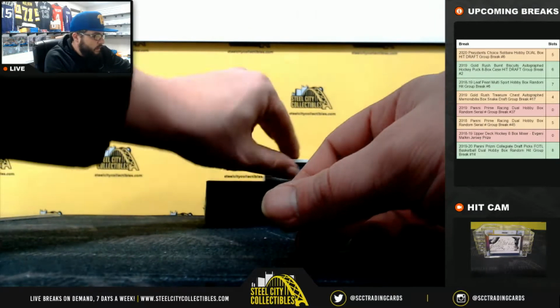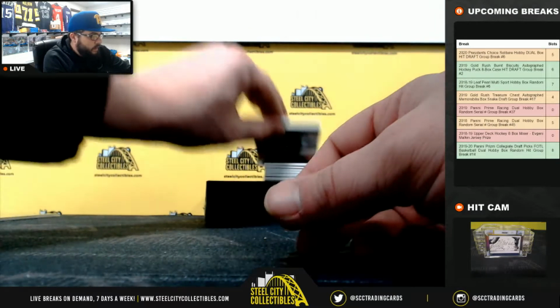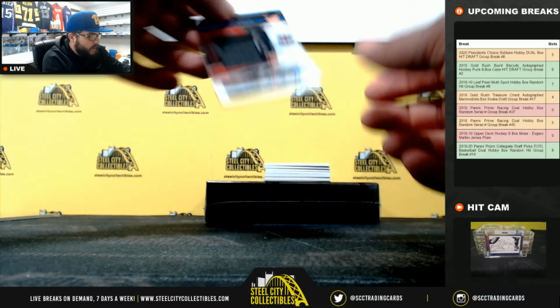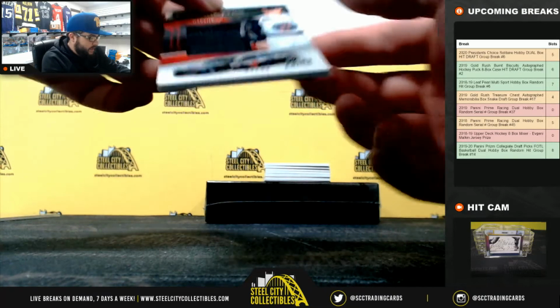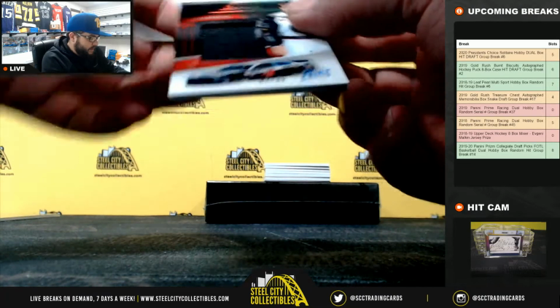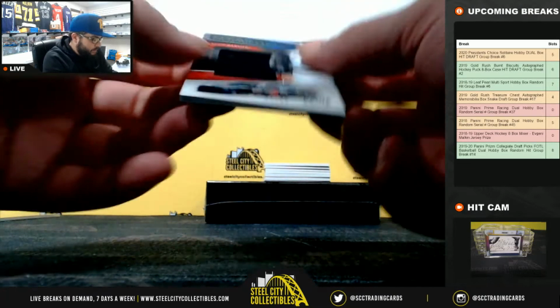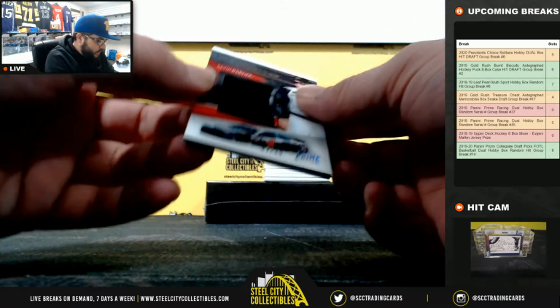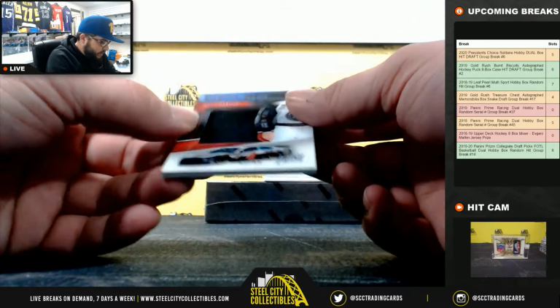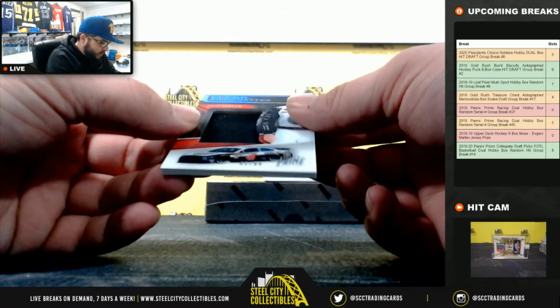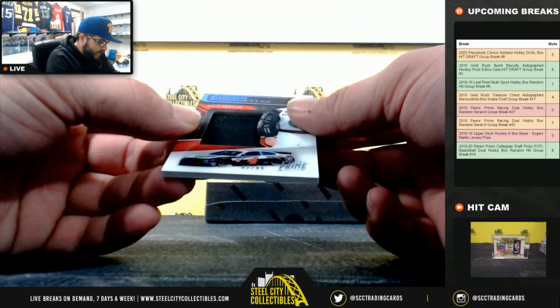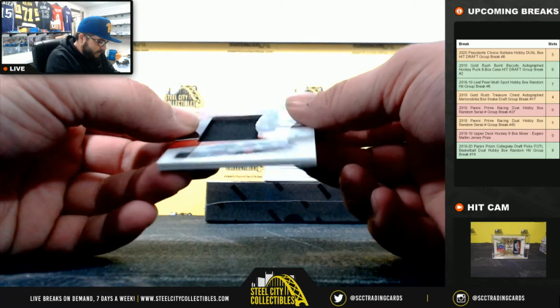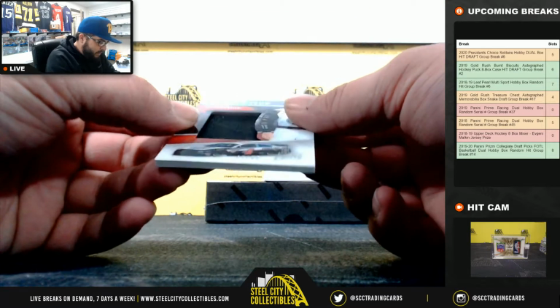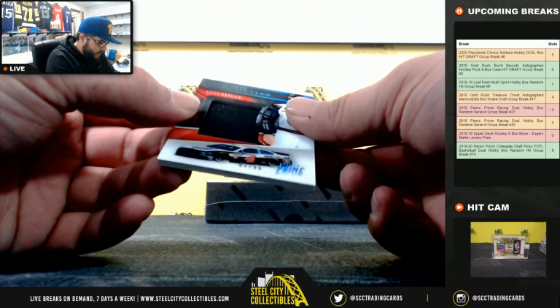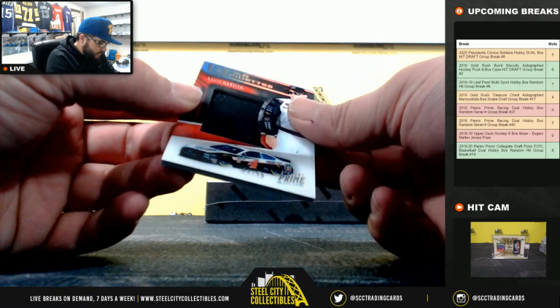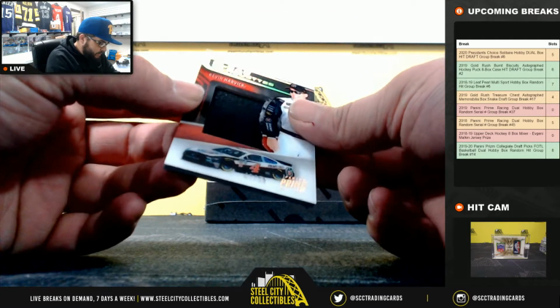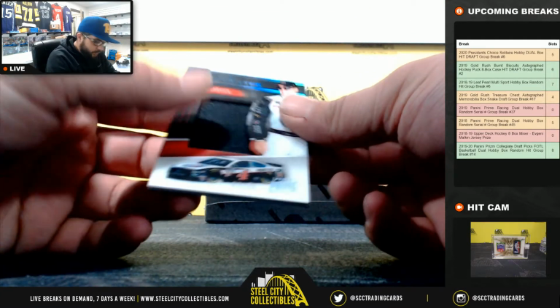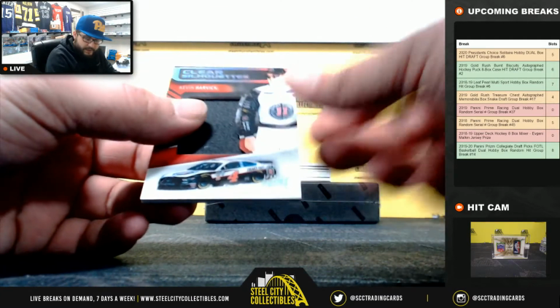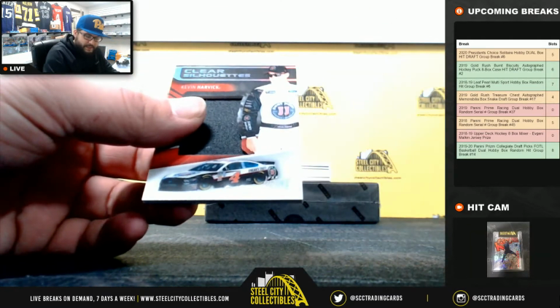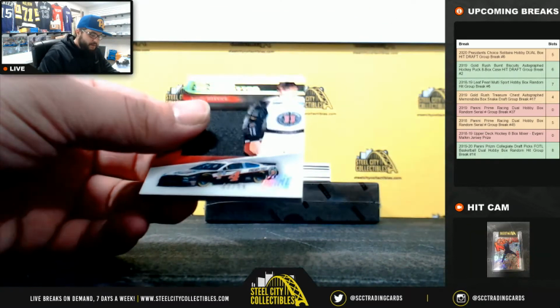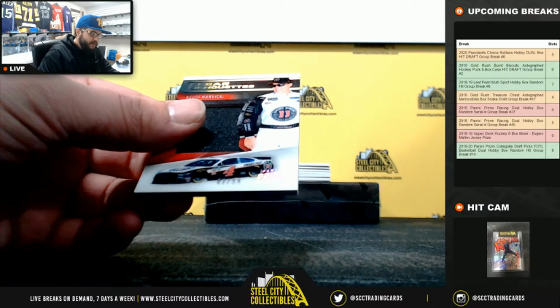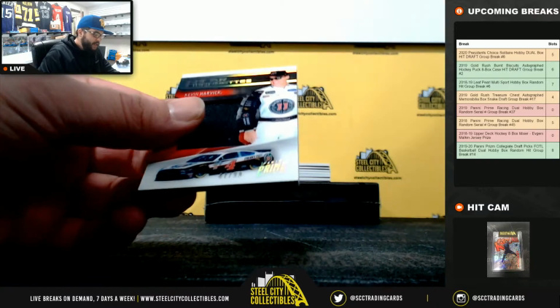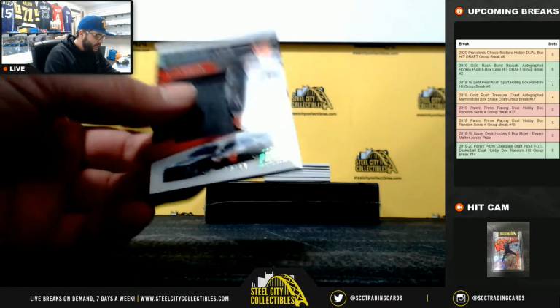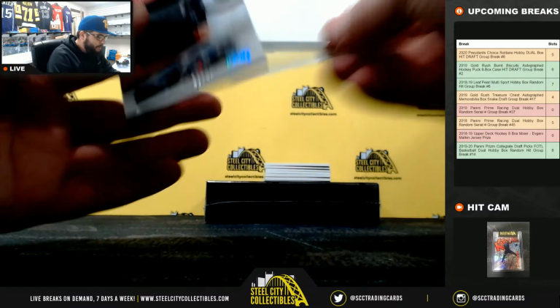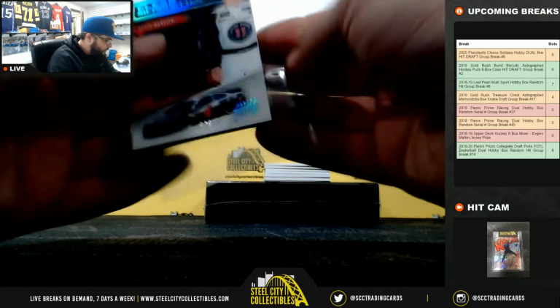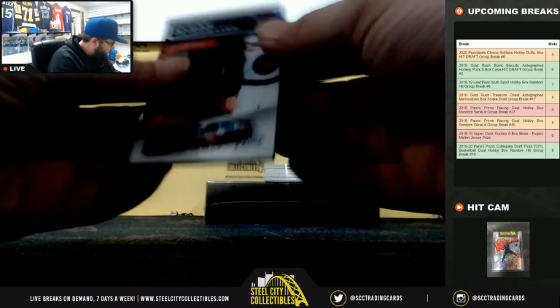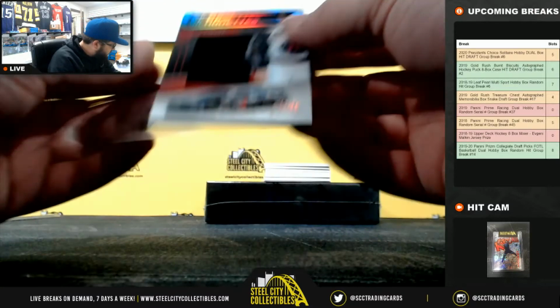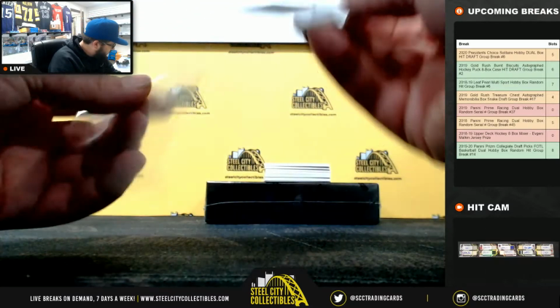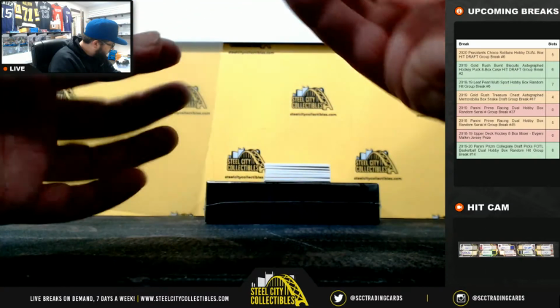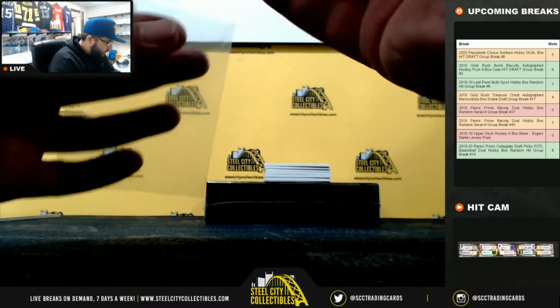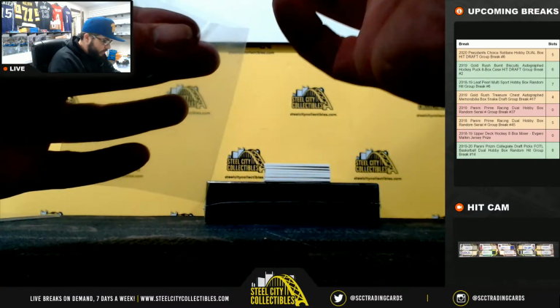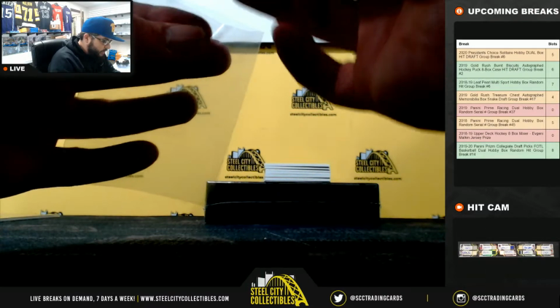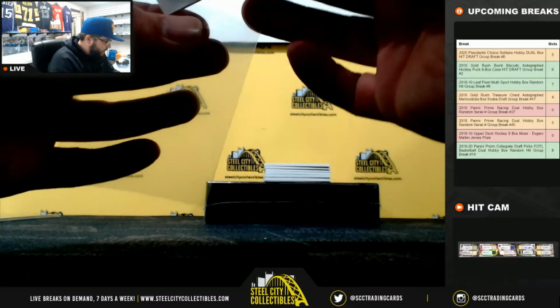Next, Clear Silhouette, Kevin Harvick, 47 of 99. Going to Justin.